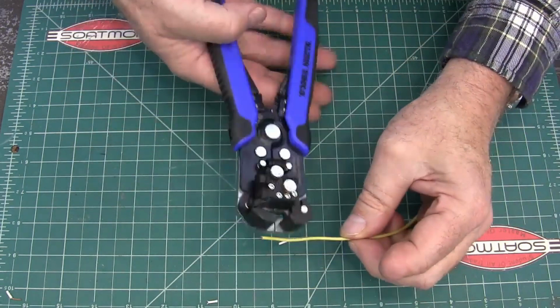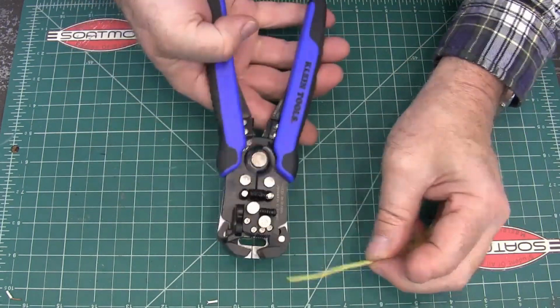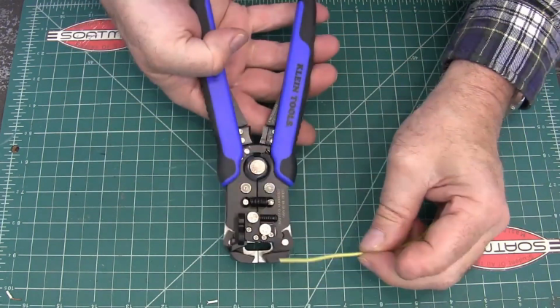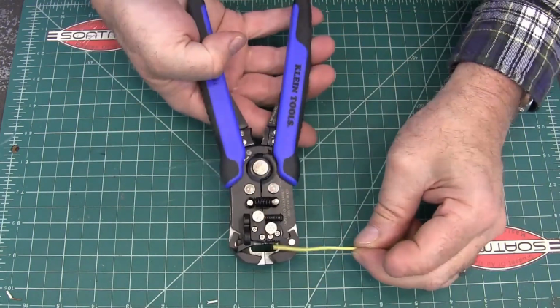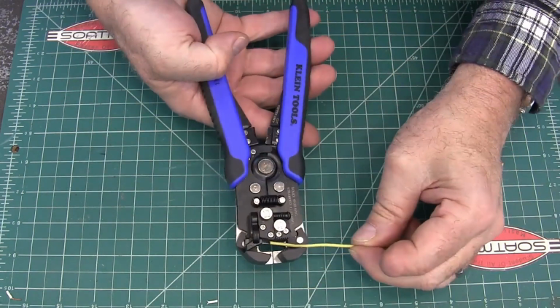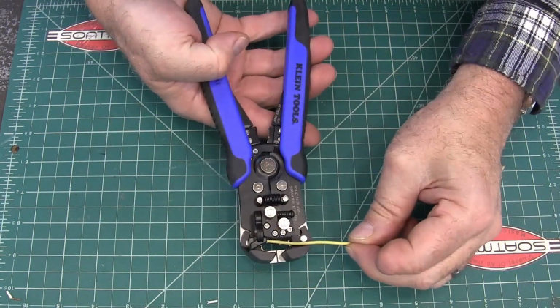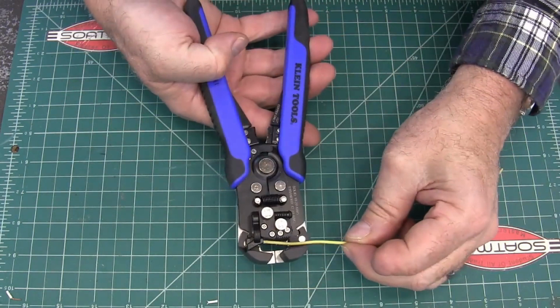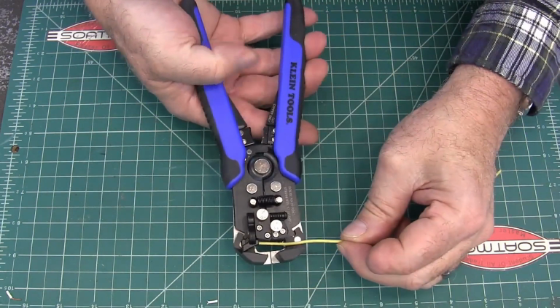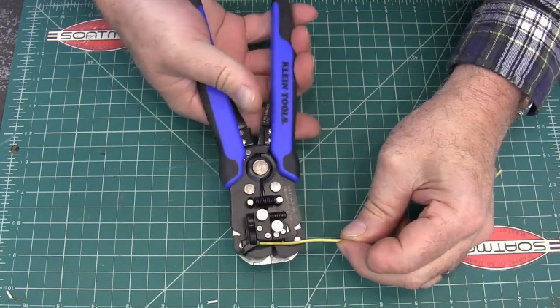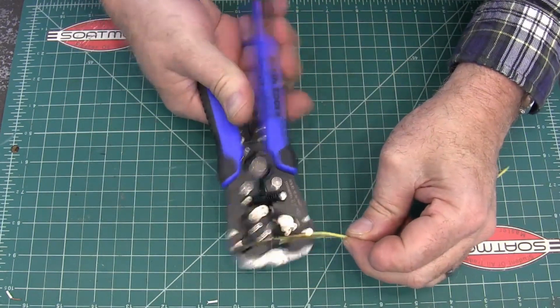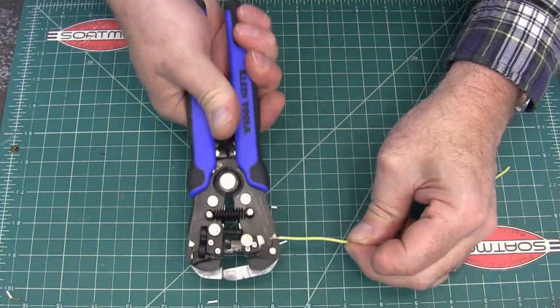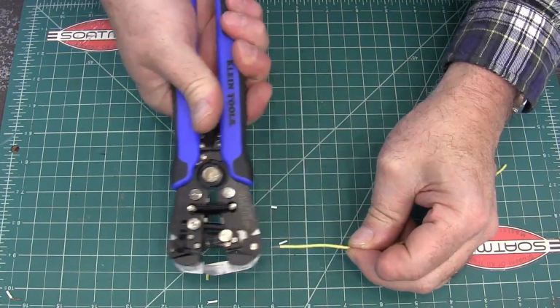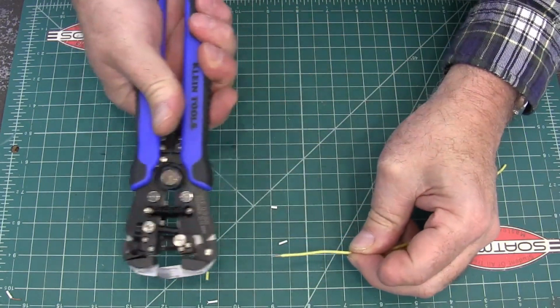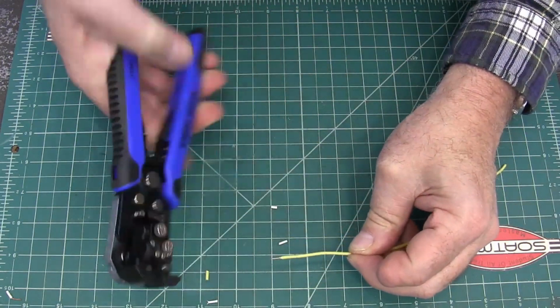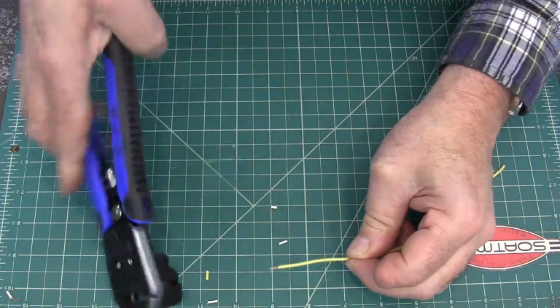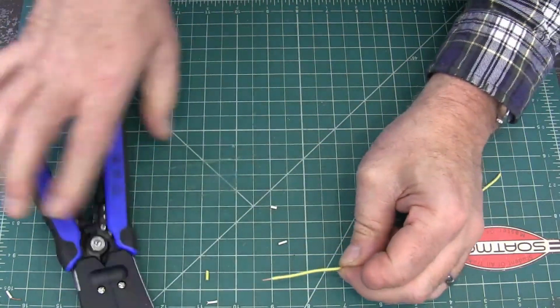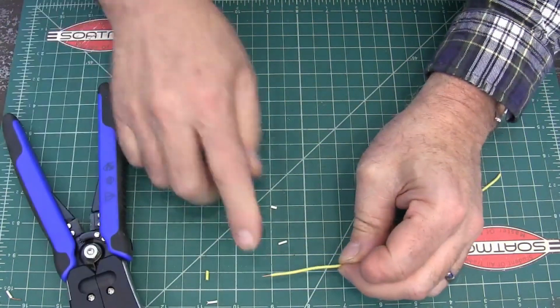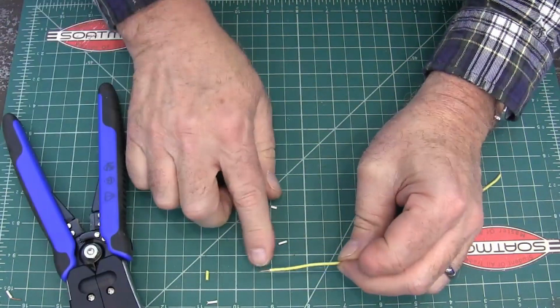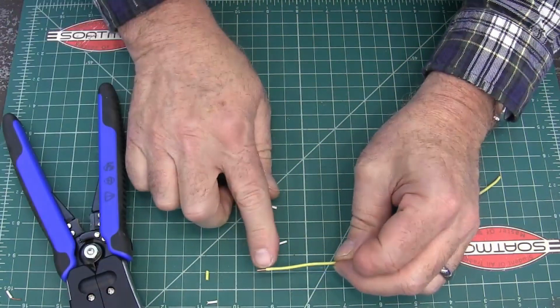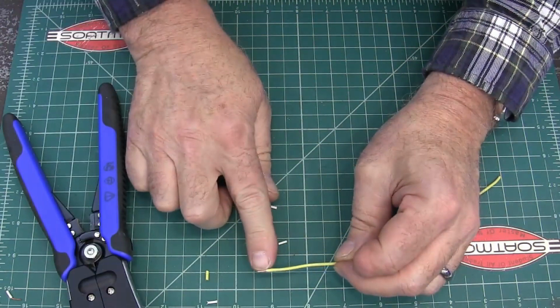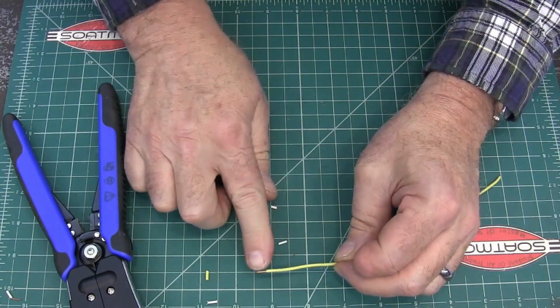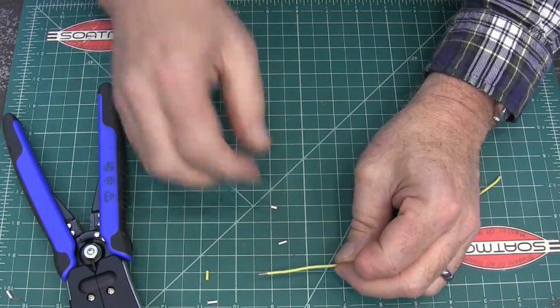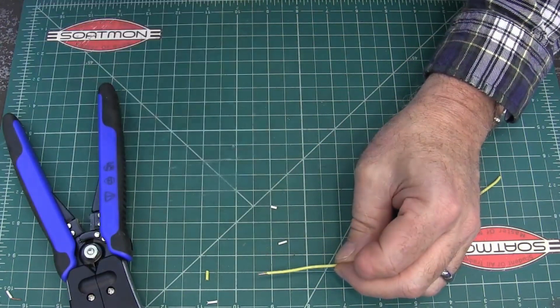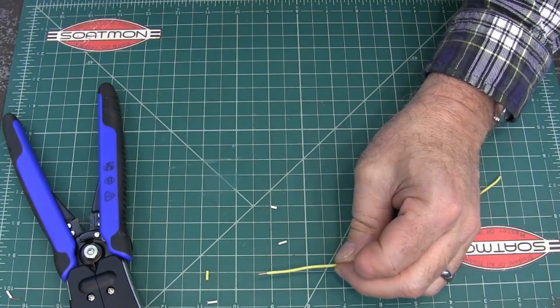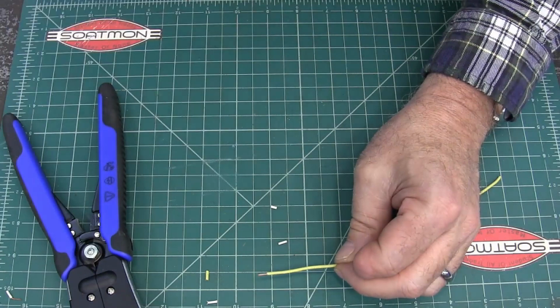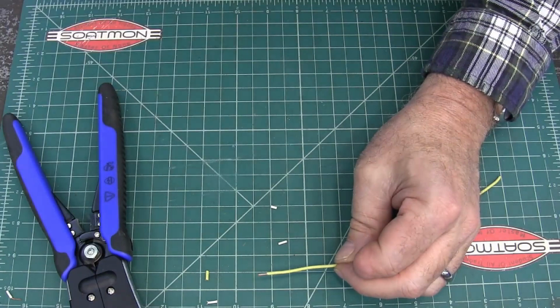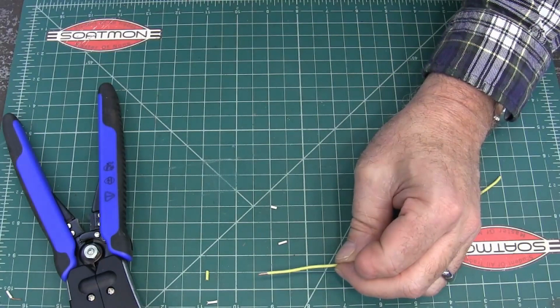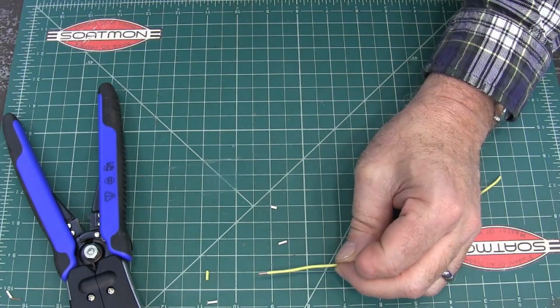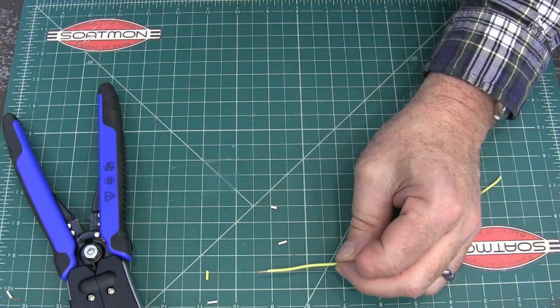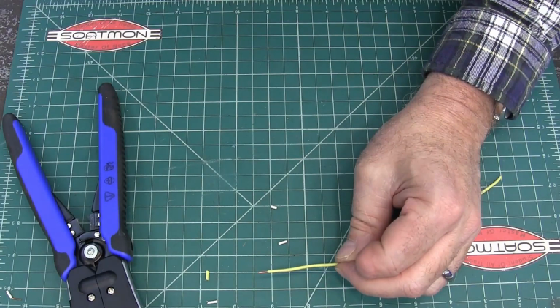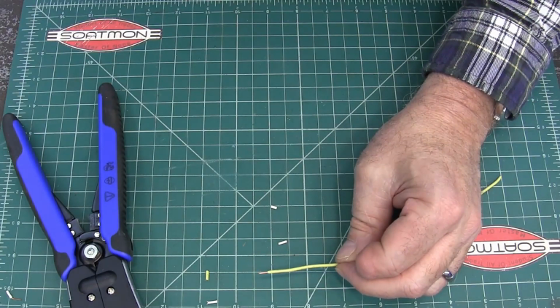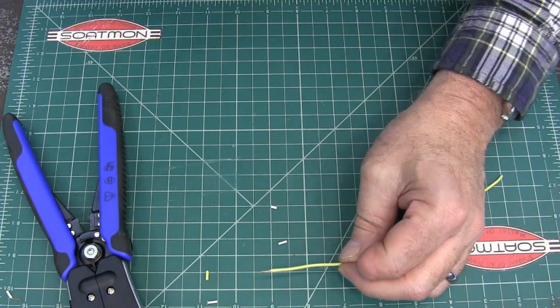Now you can set it to do much deeper so you can get a longer strip. Here's another wire — there we go, another solid.